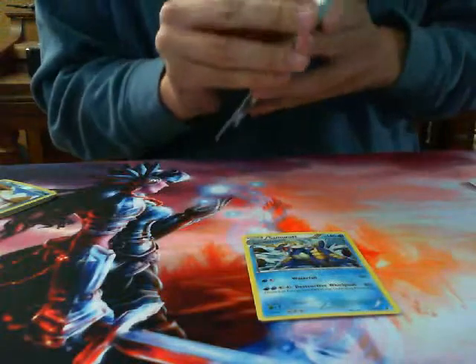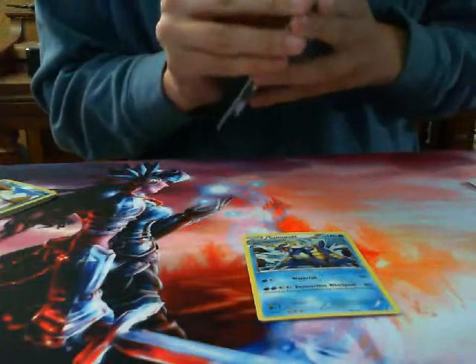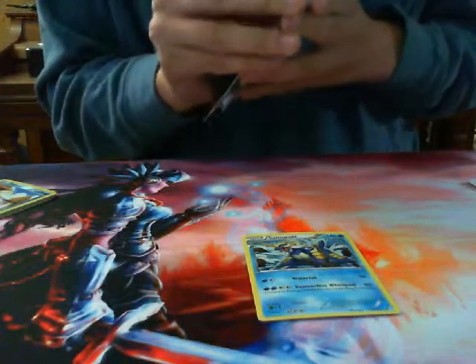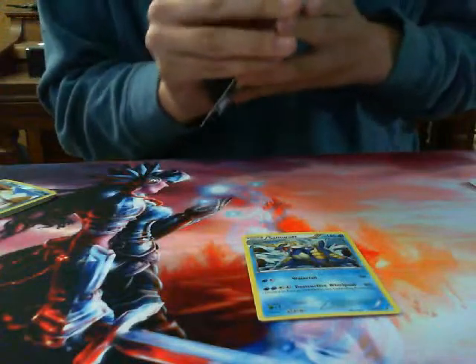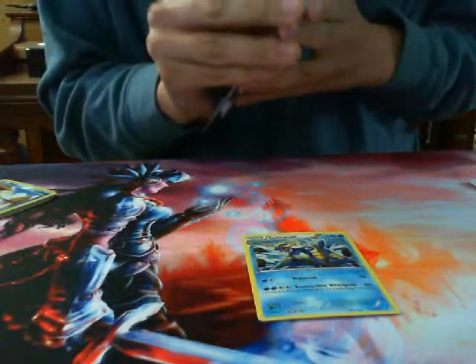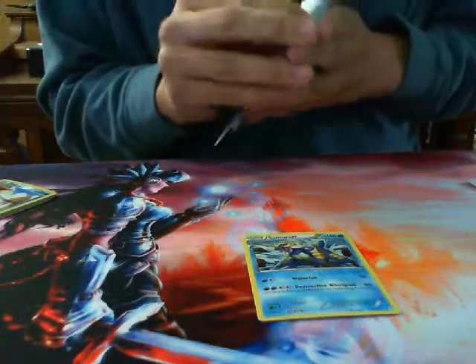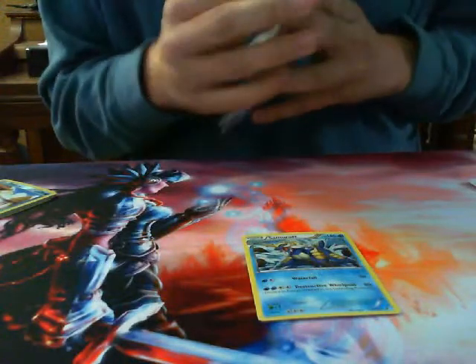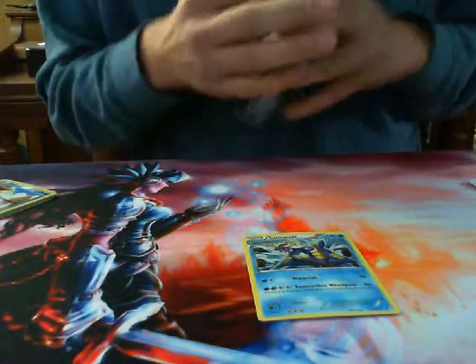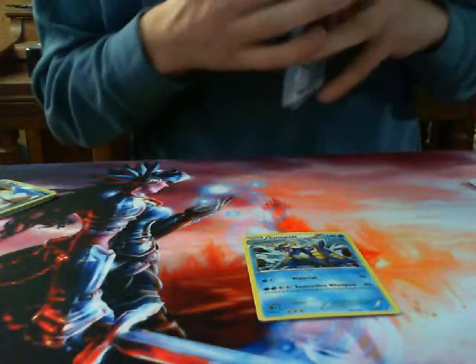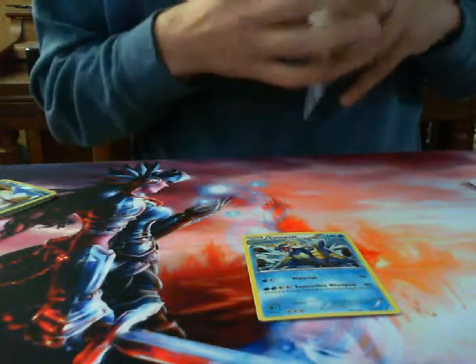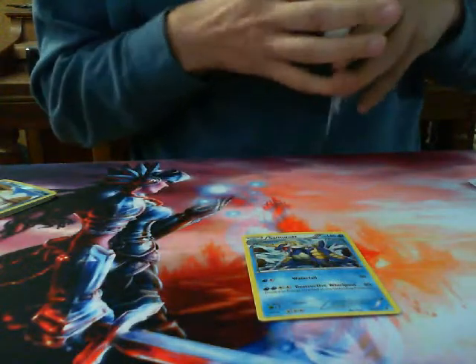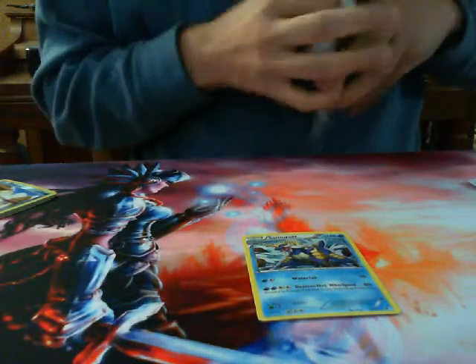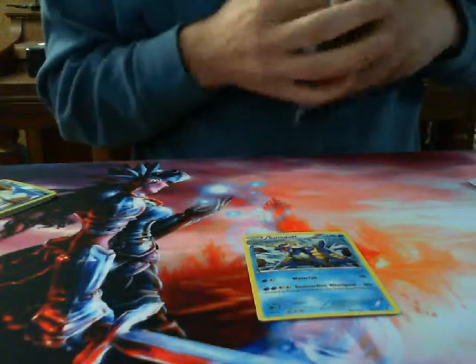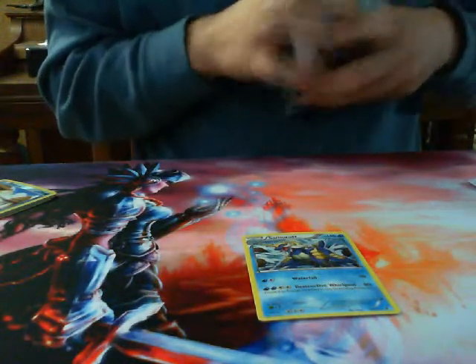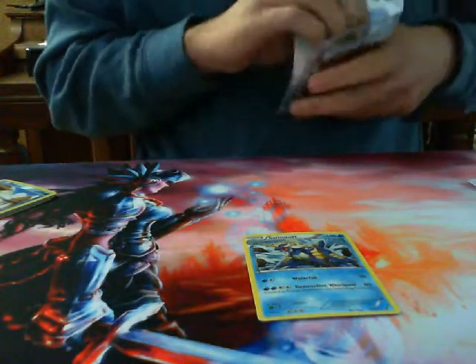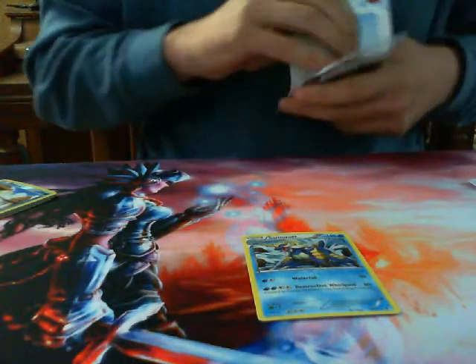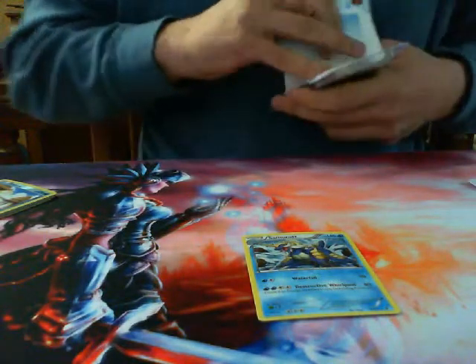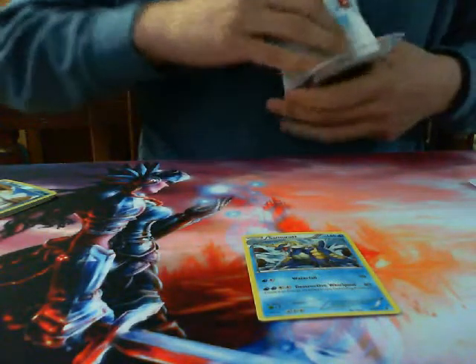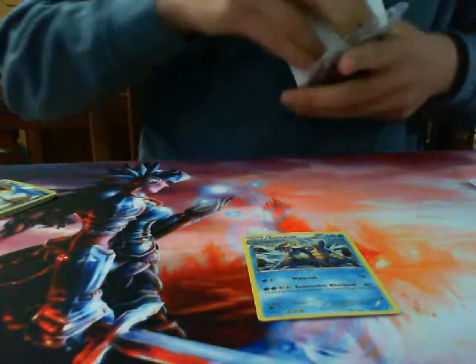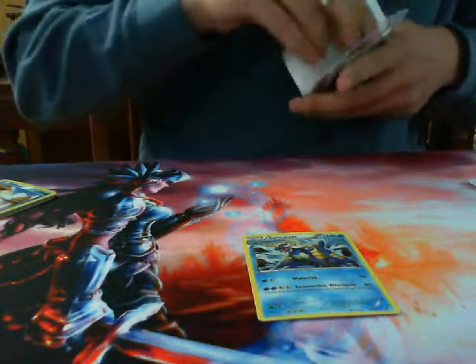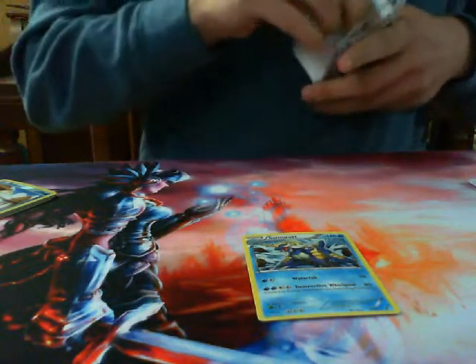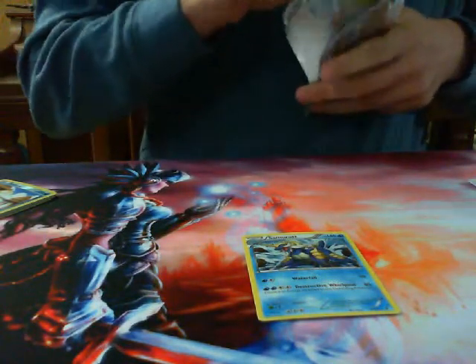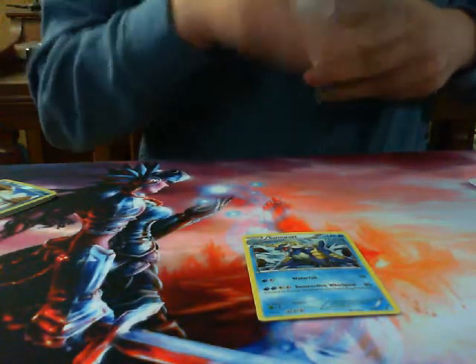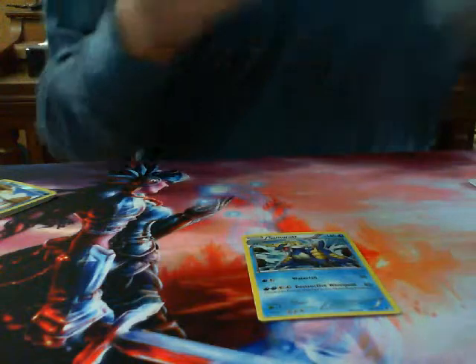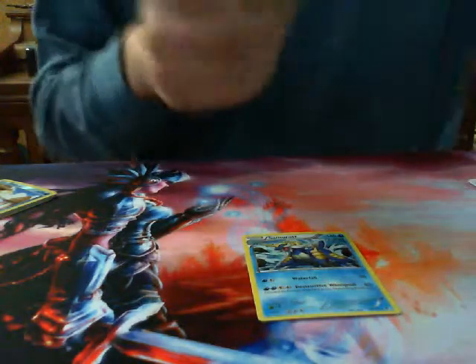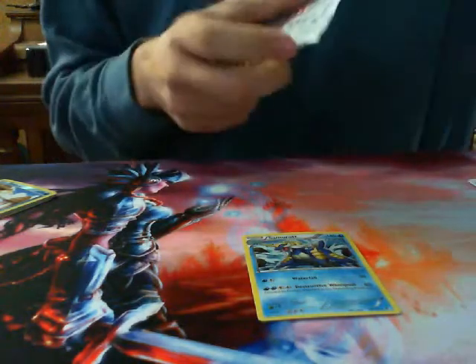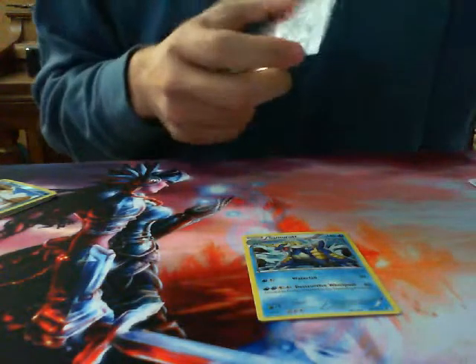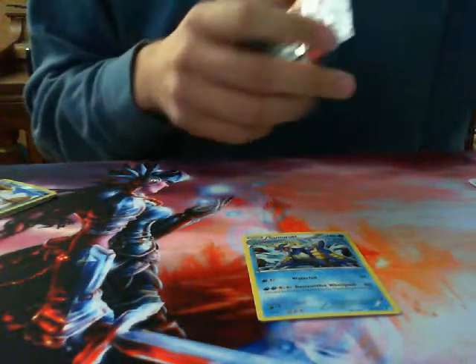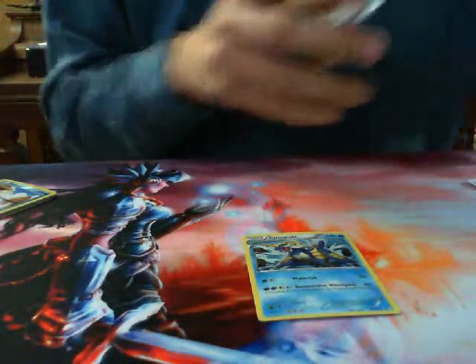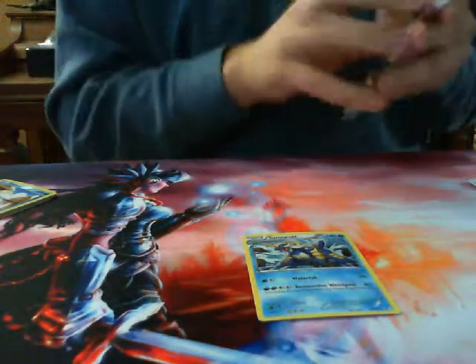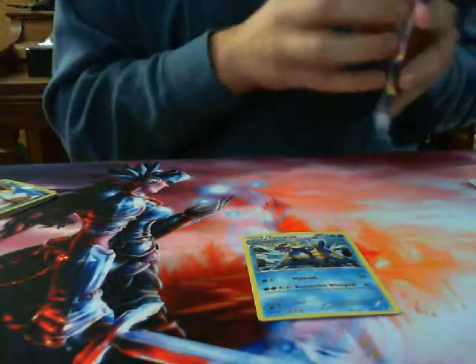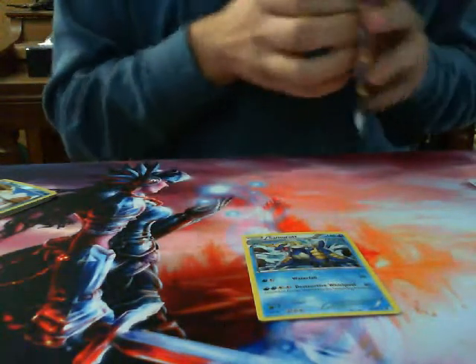I guess an ability to discard an energy isn't that bad for four if you're using Blast Fights.